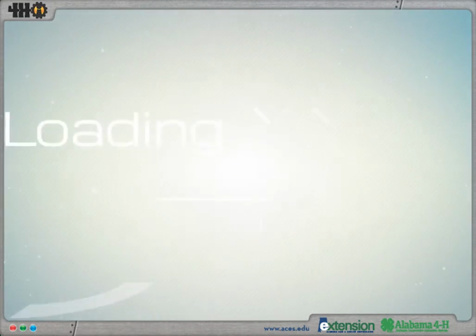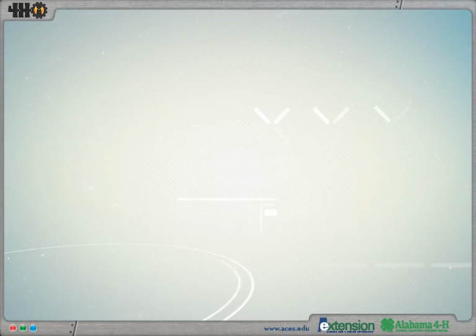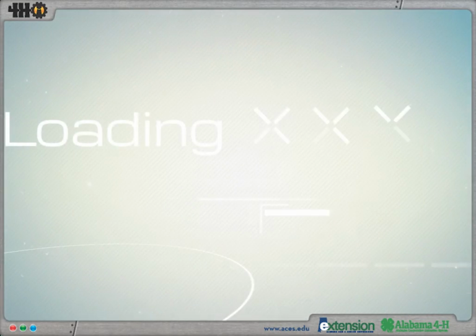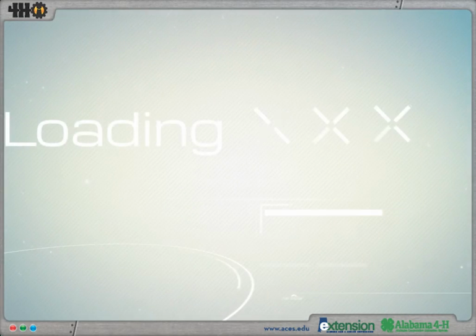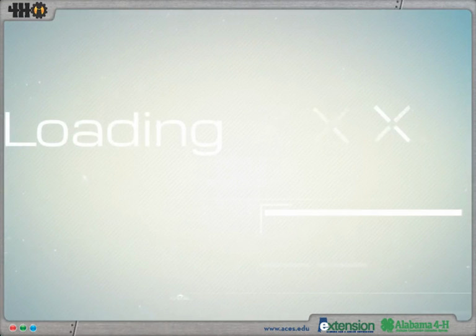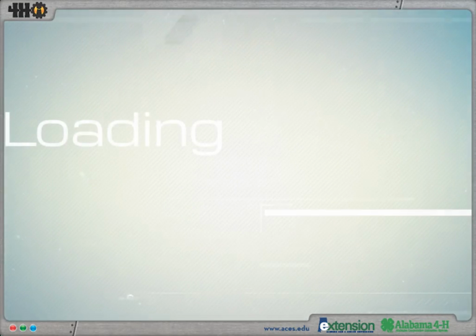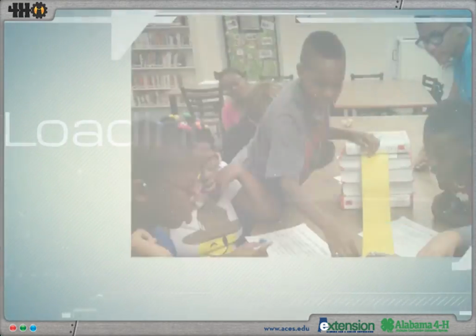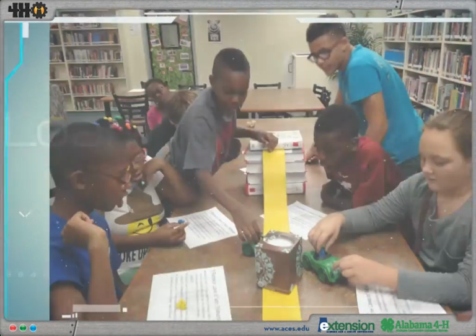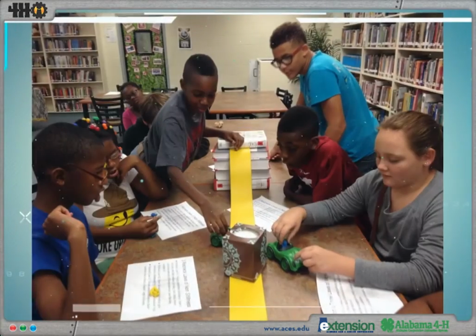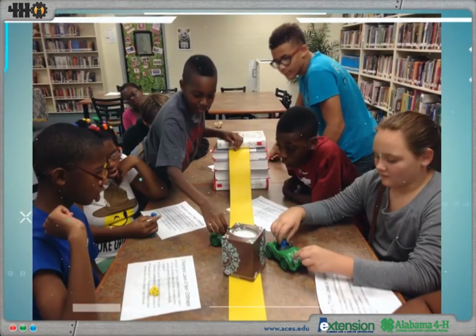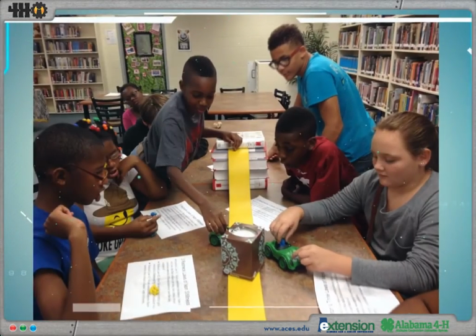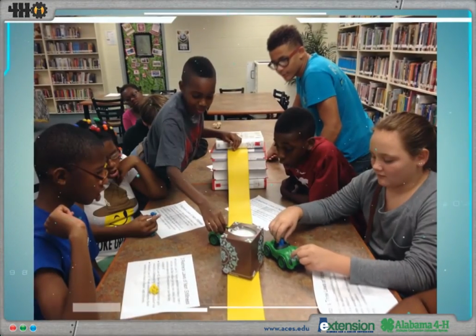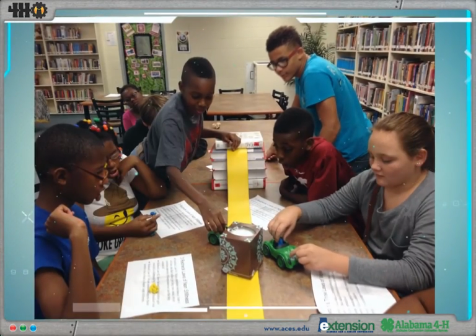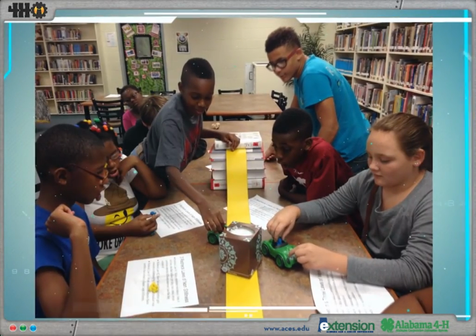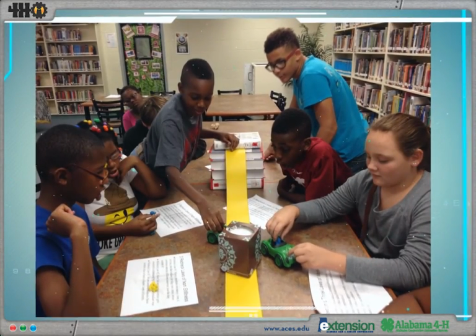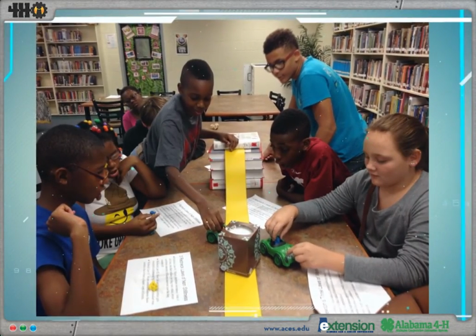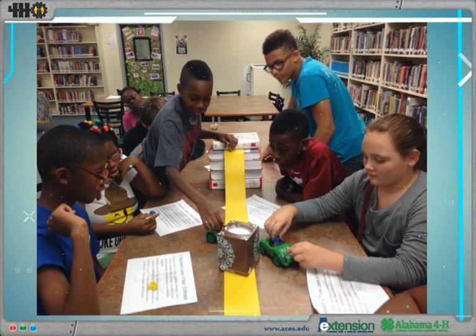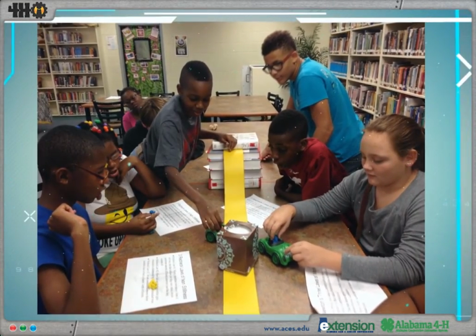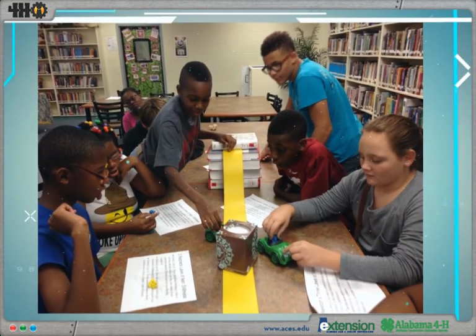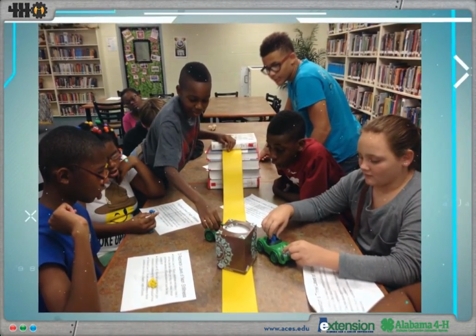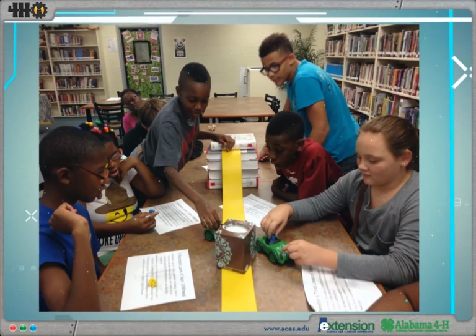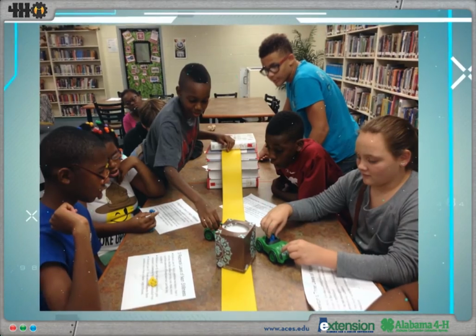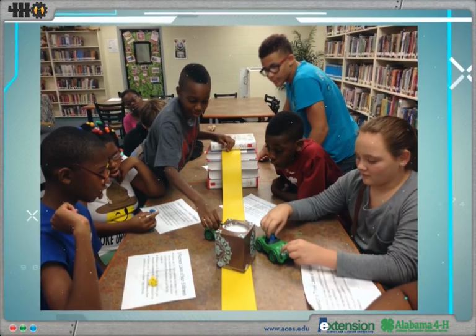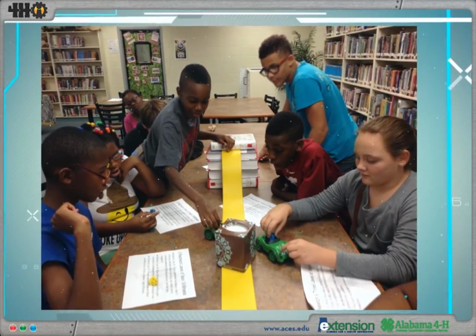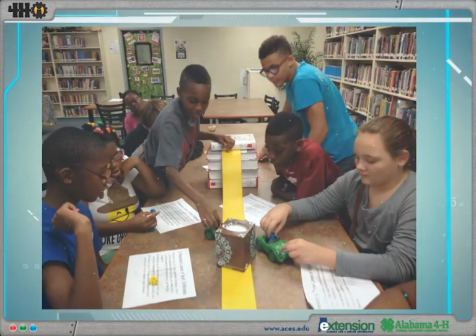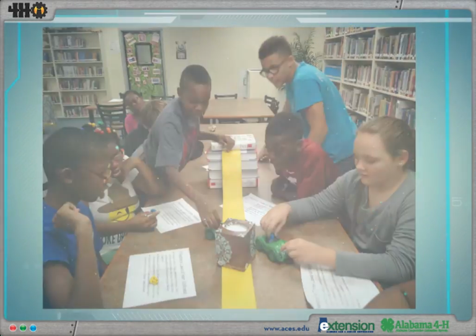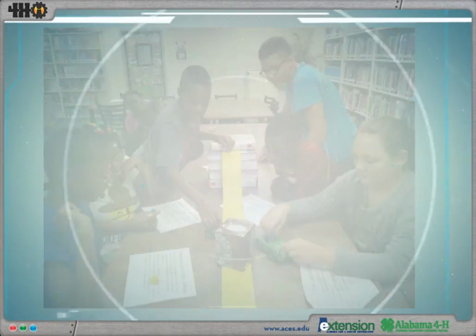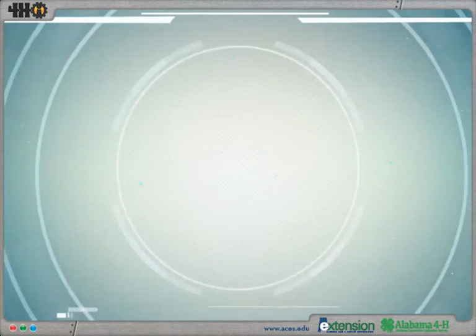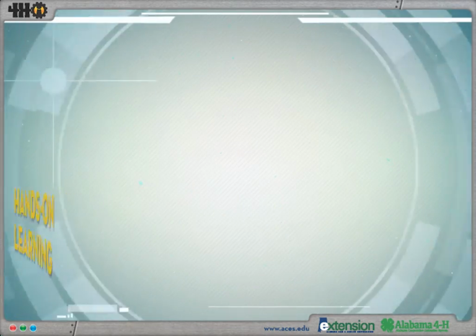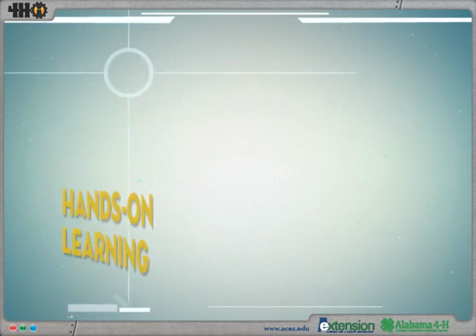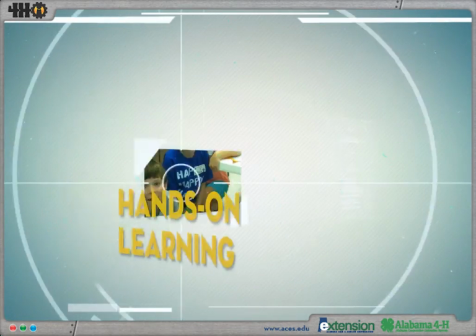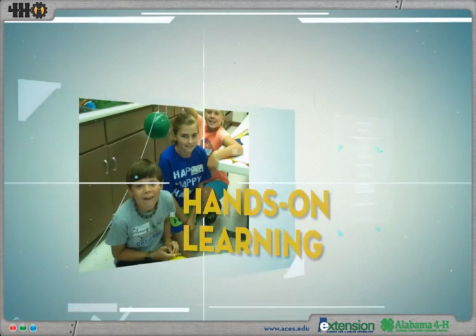4-HI is a science, technology, engineering, and math curriculum that follows the tradition of hands-on learning.